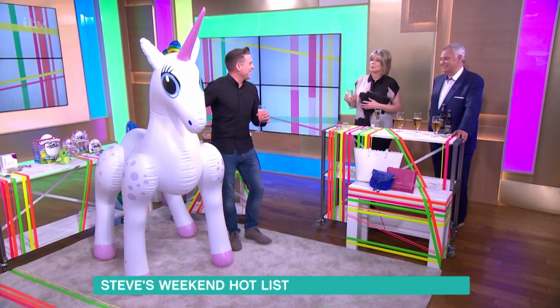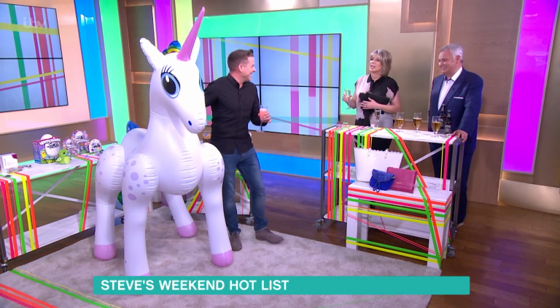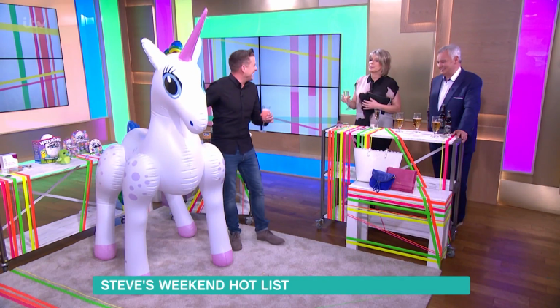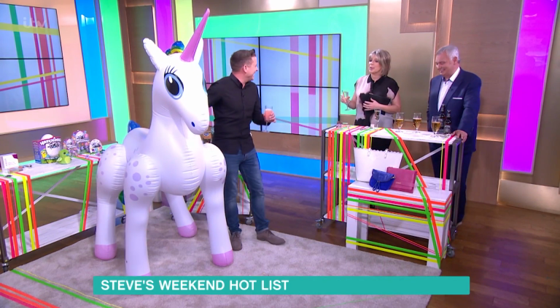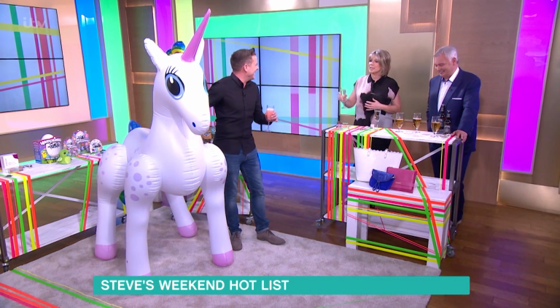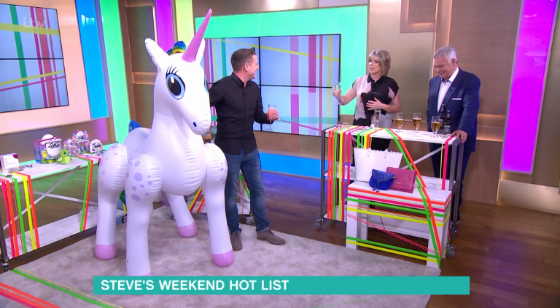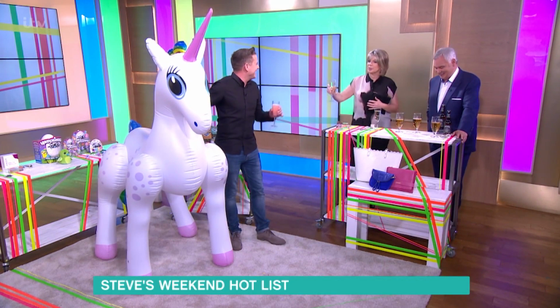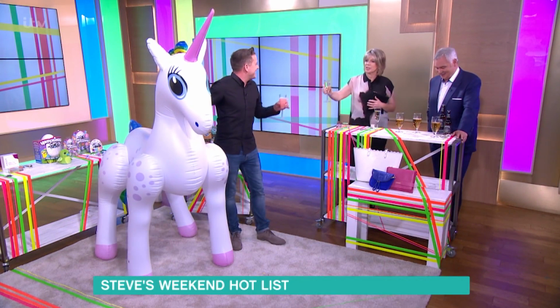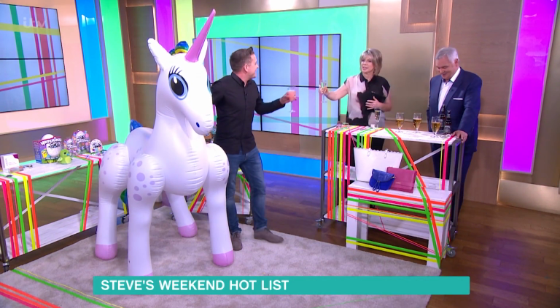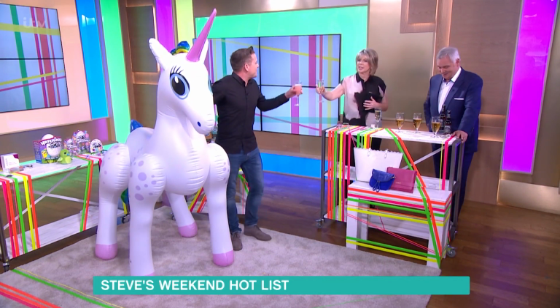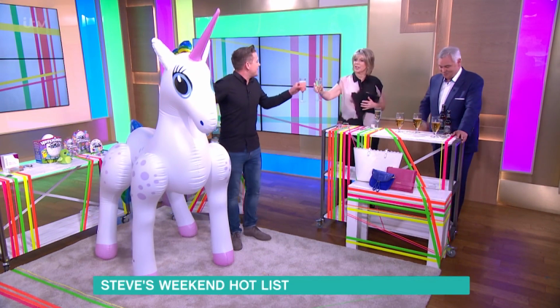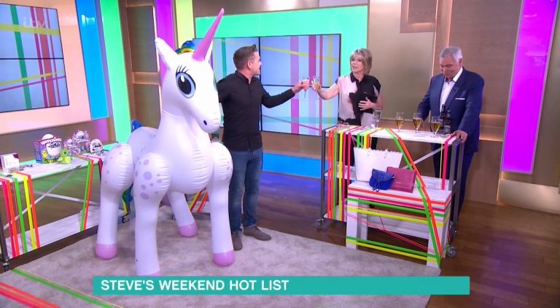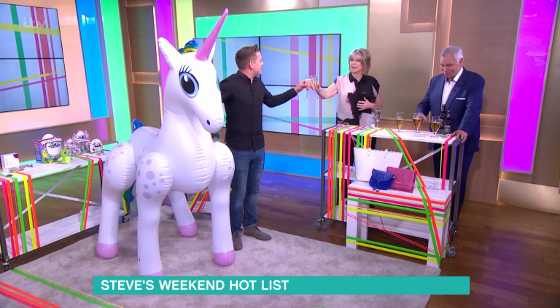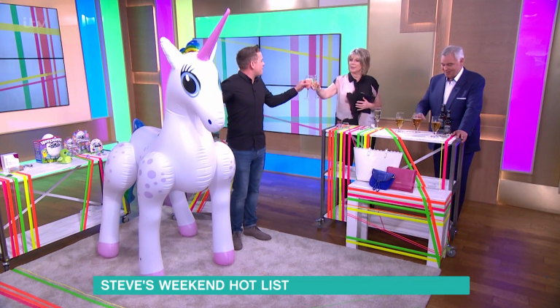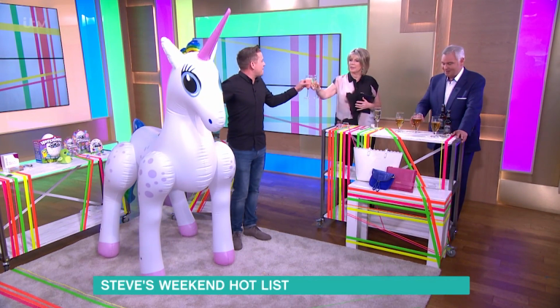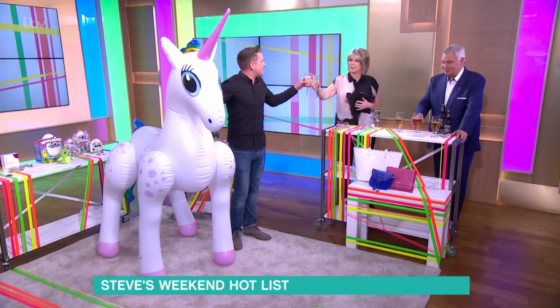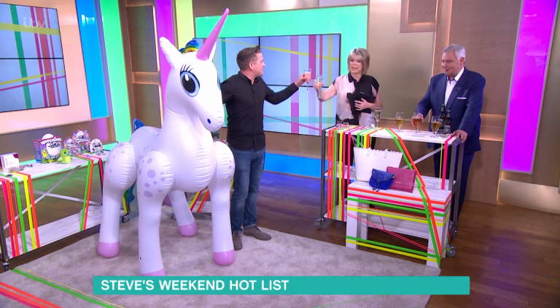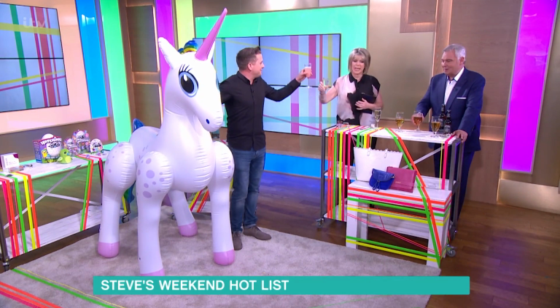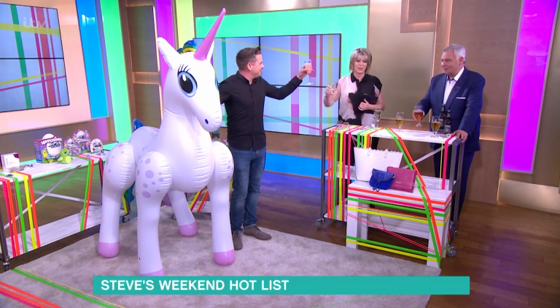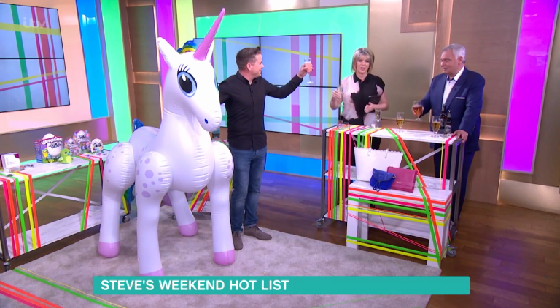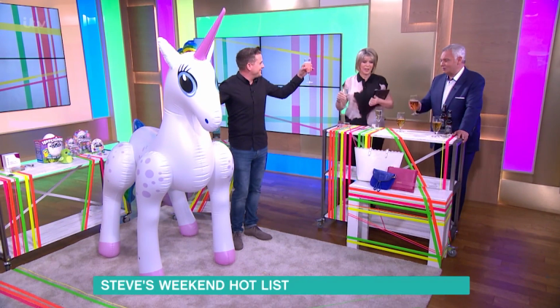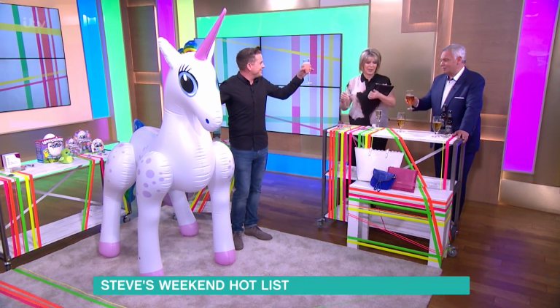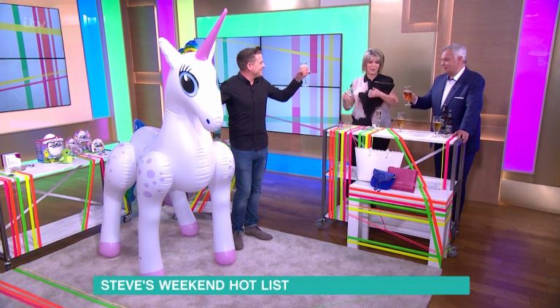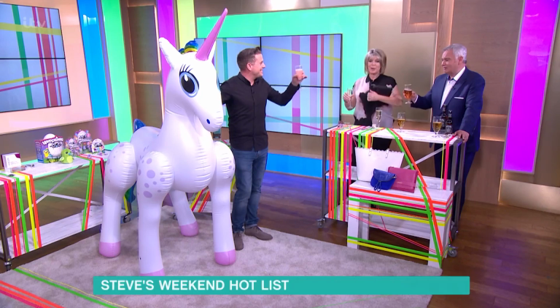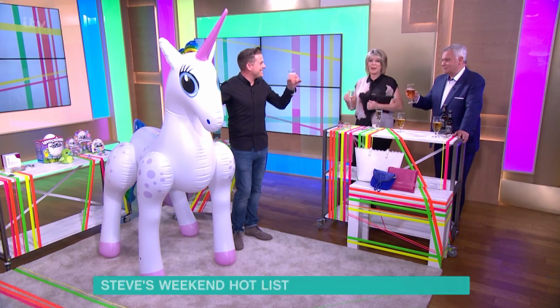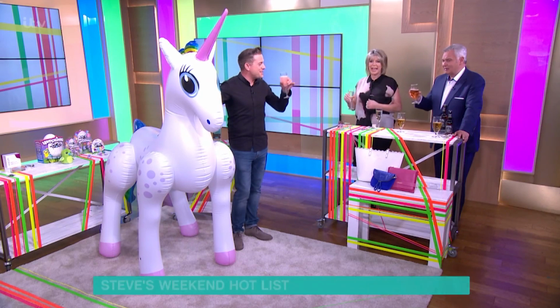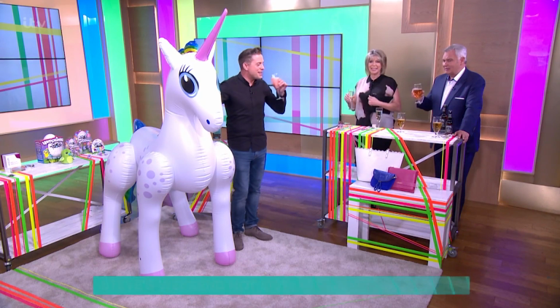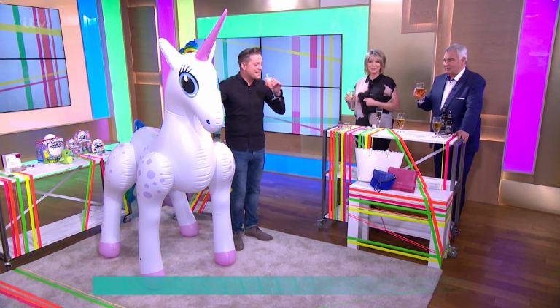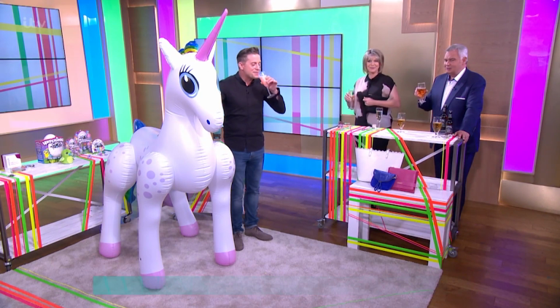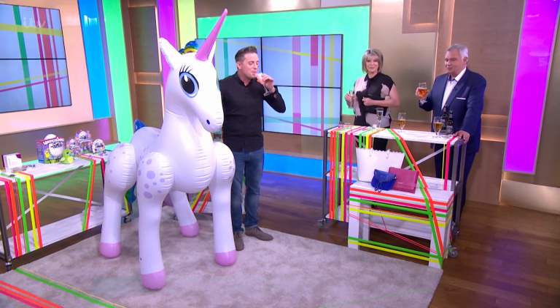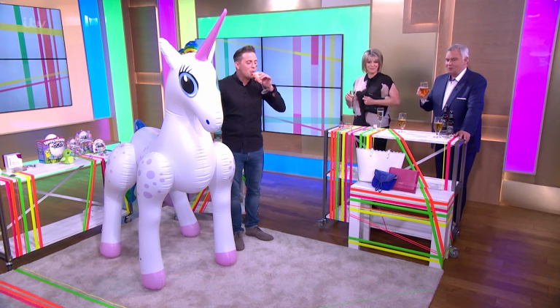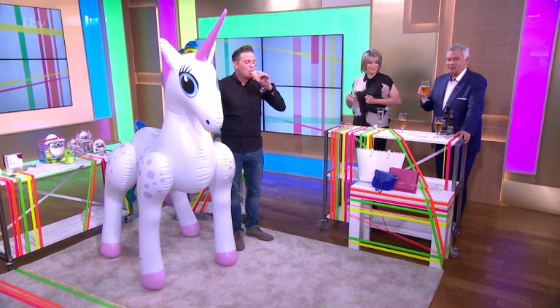I'd like to blow it up! Cheers! Thank you very much, have a lovely weekend. Thank you for my bag — cheers!